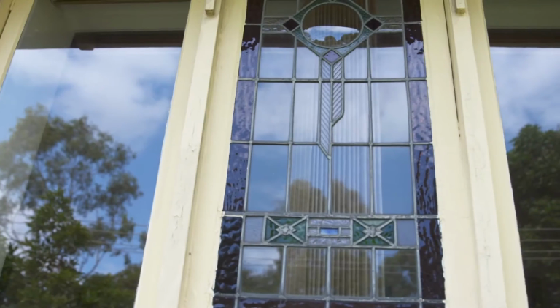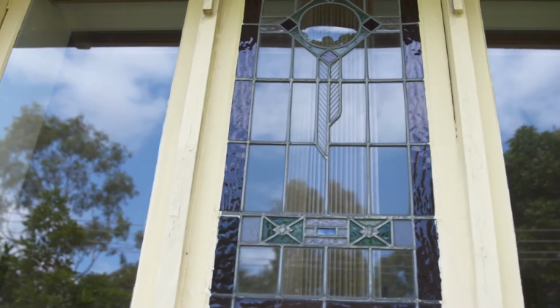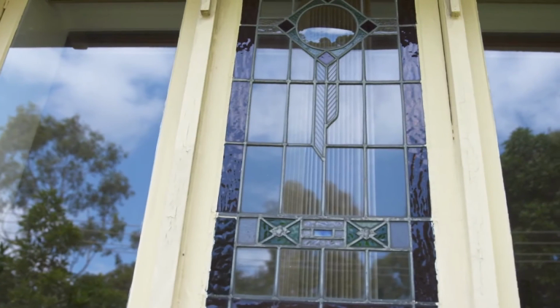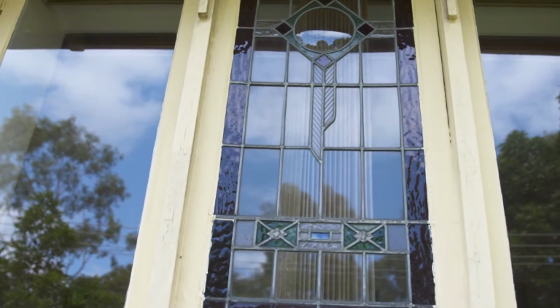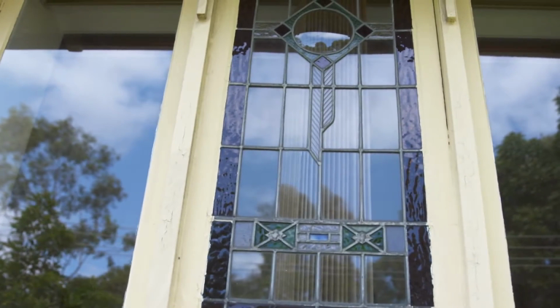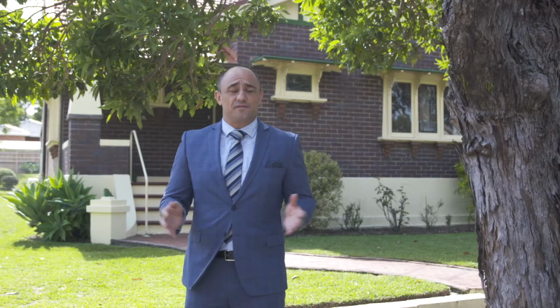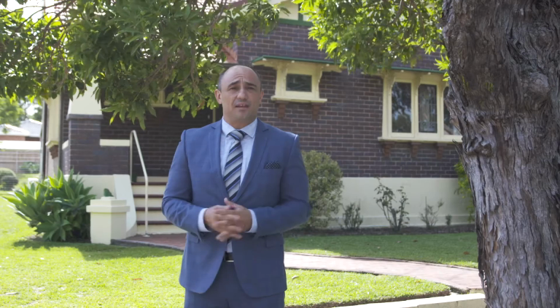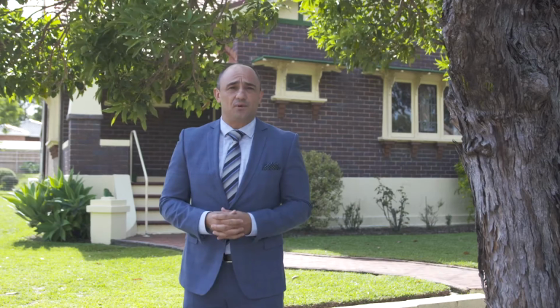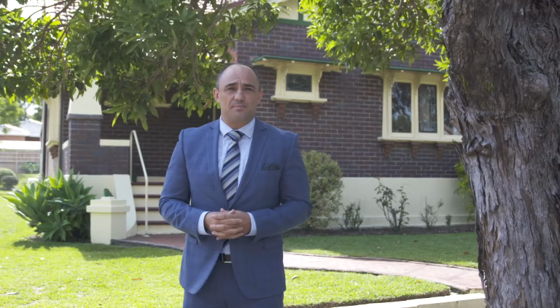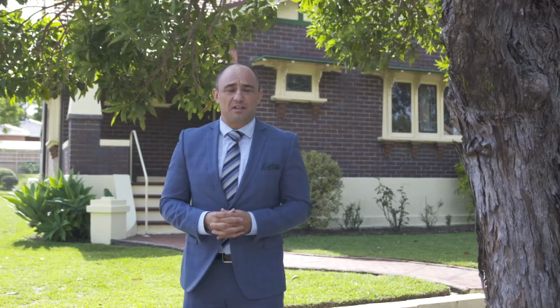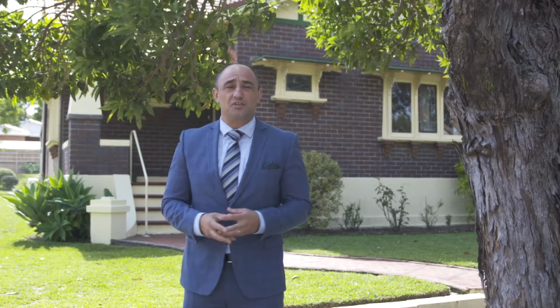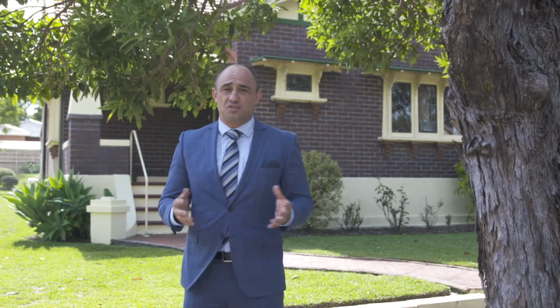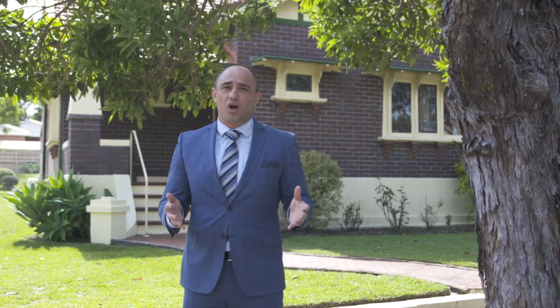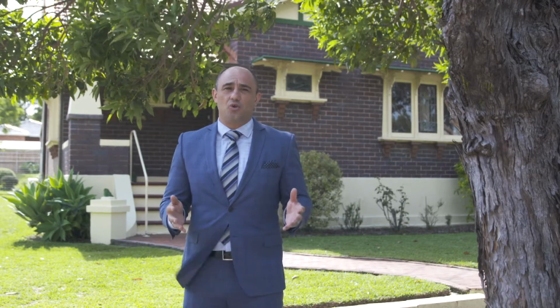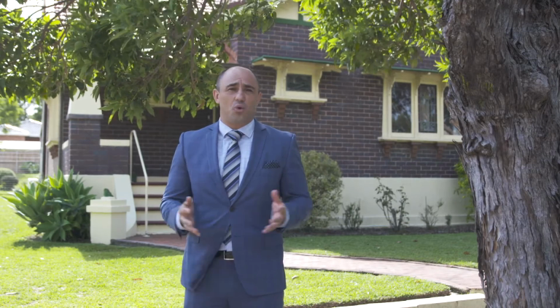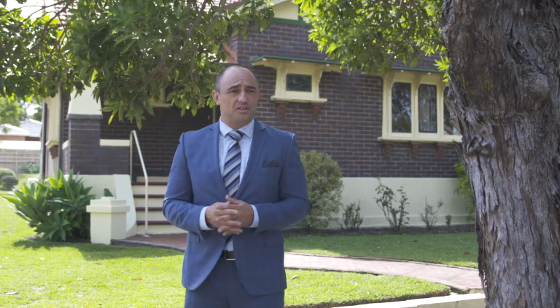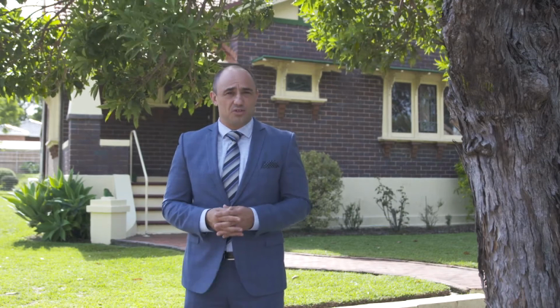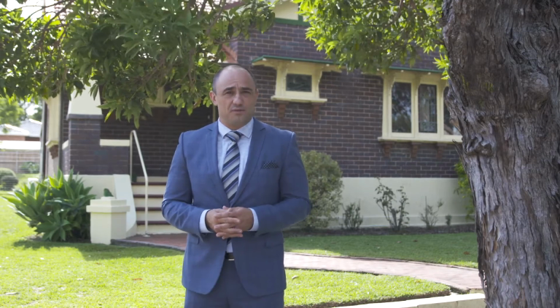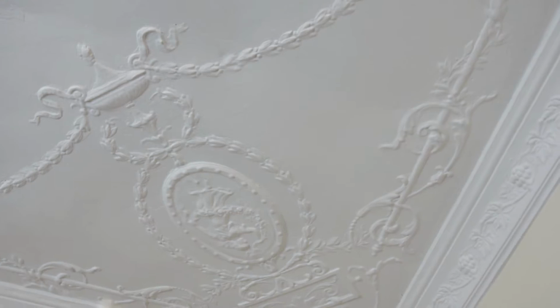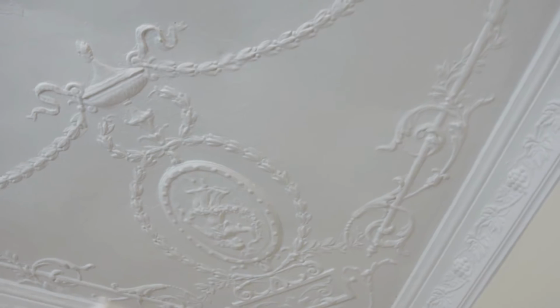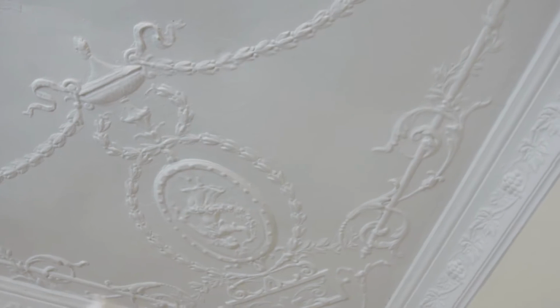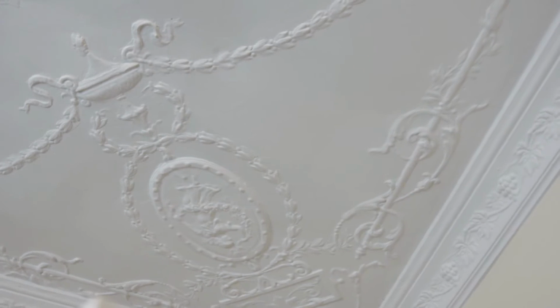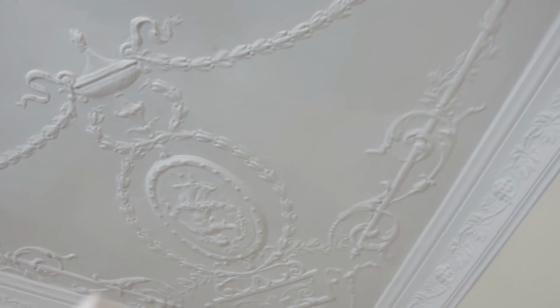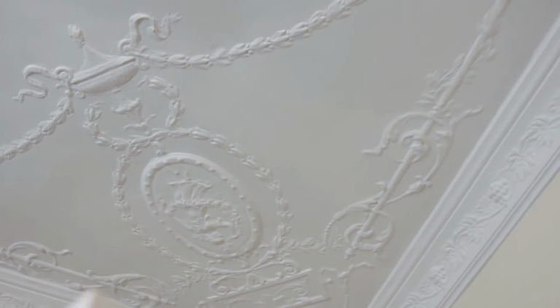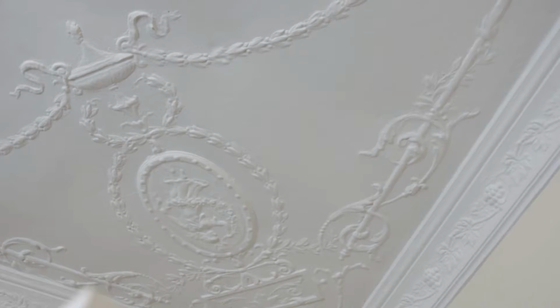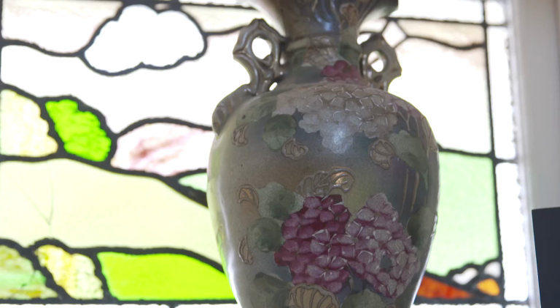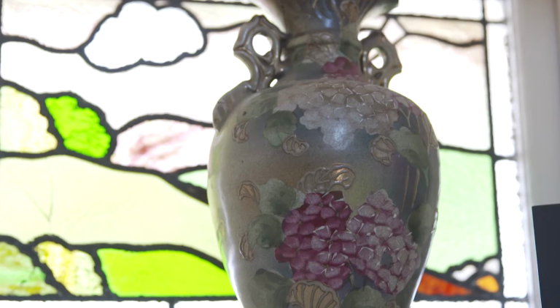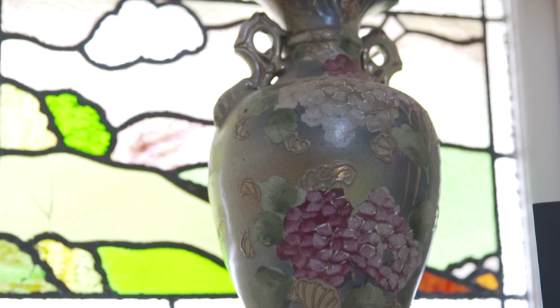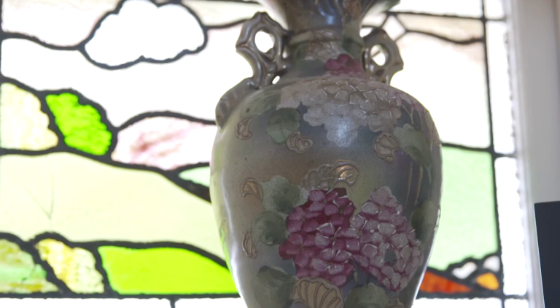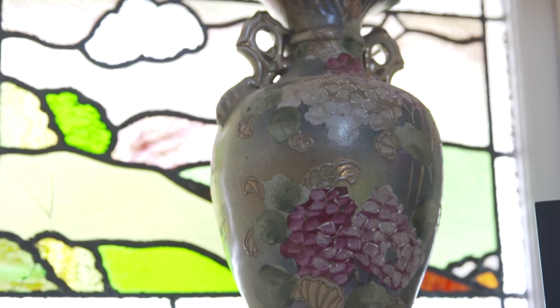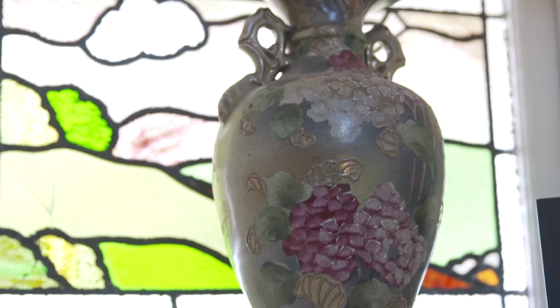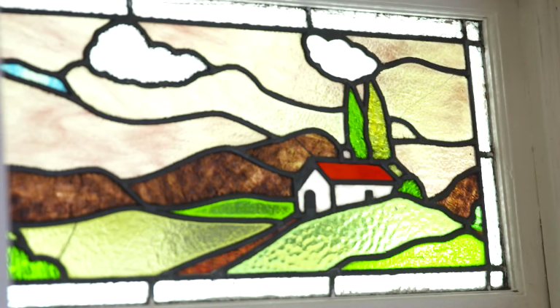This well-preserved Californian bungalow still holds all its original features, like ornate ceilings, lead-light windows, and timber floors.